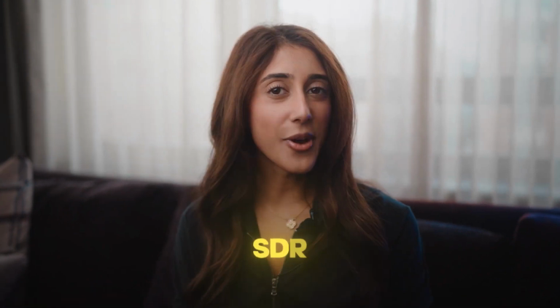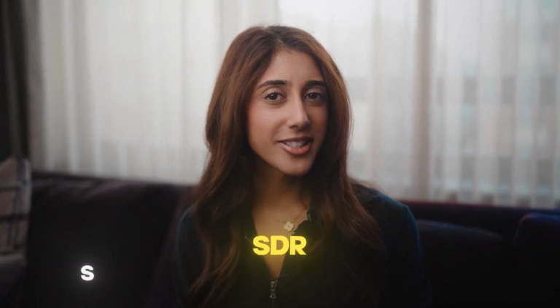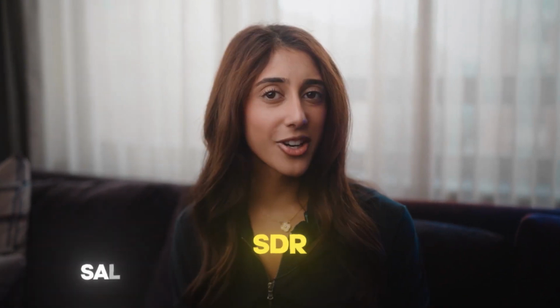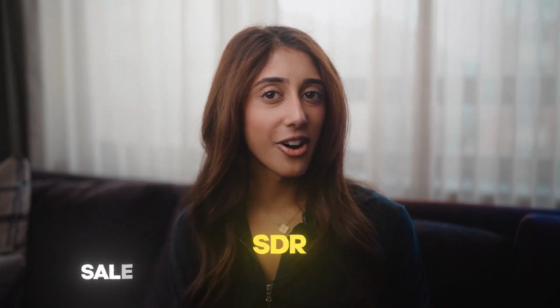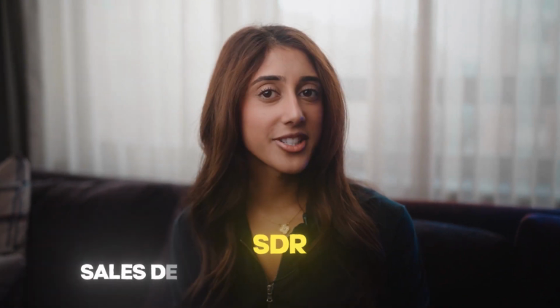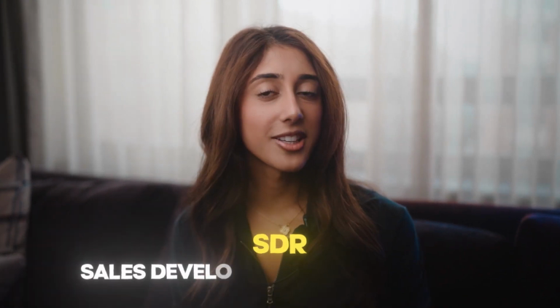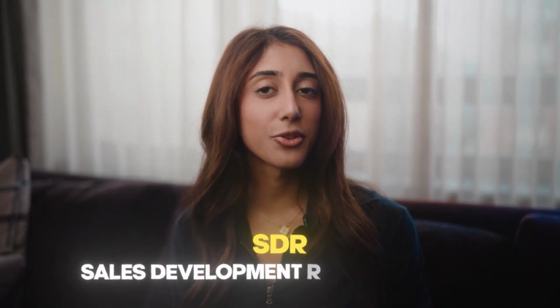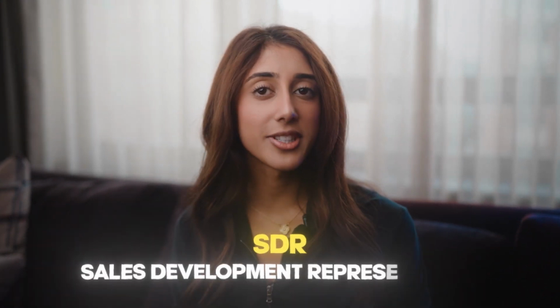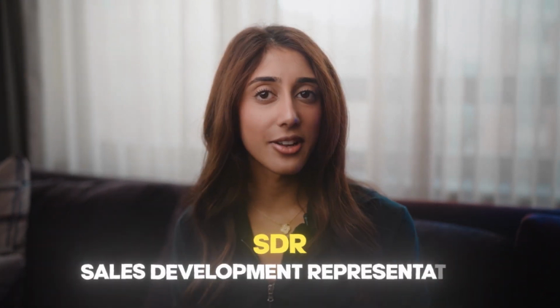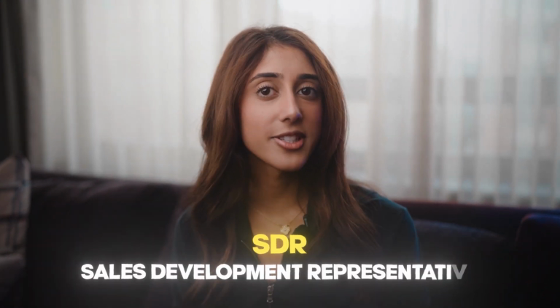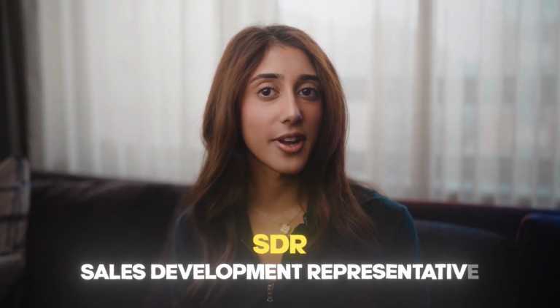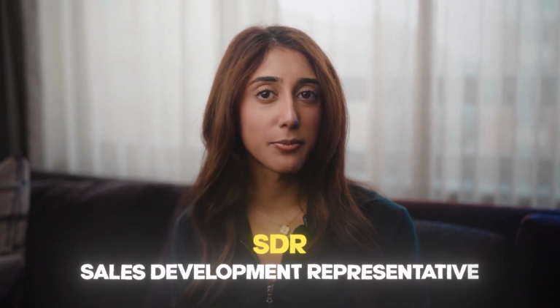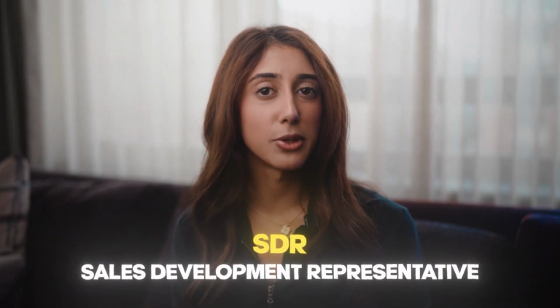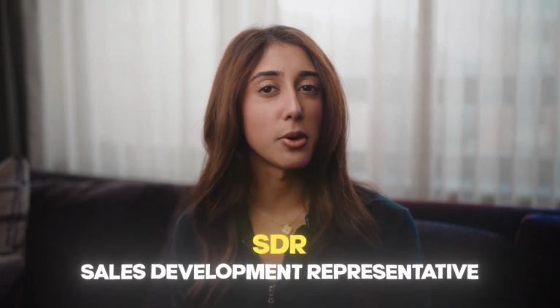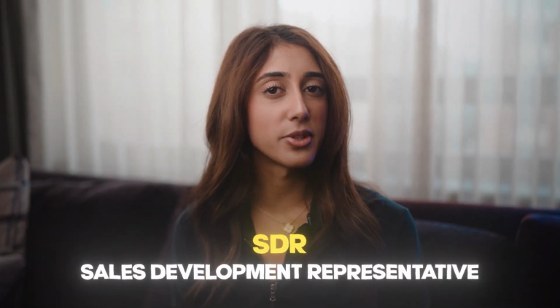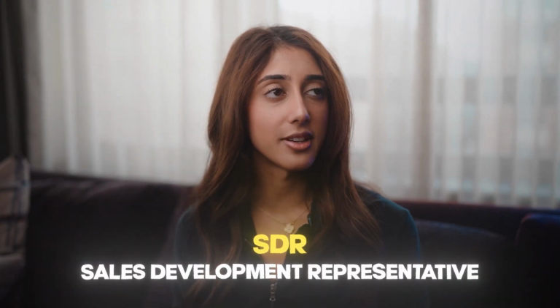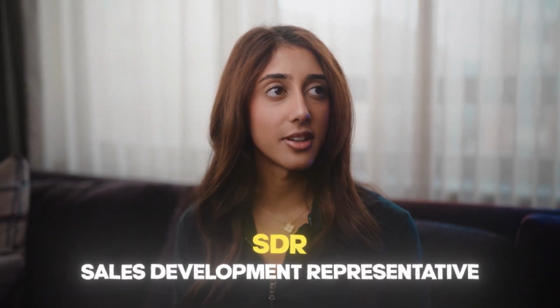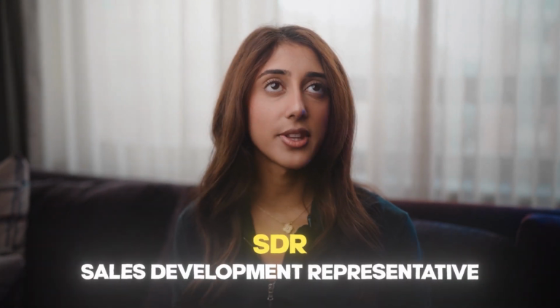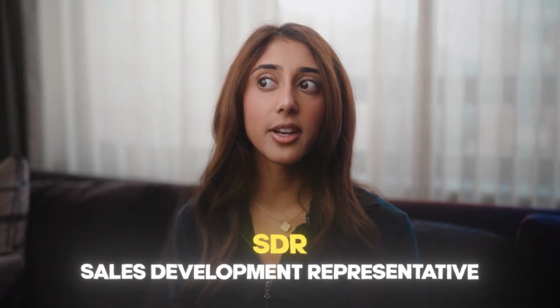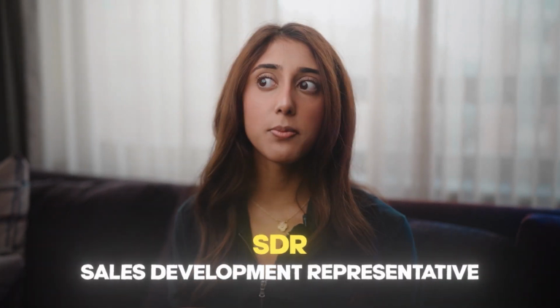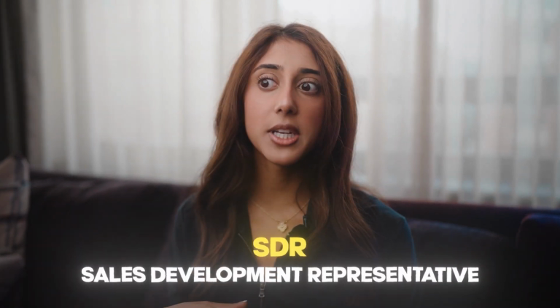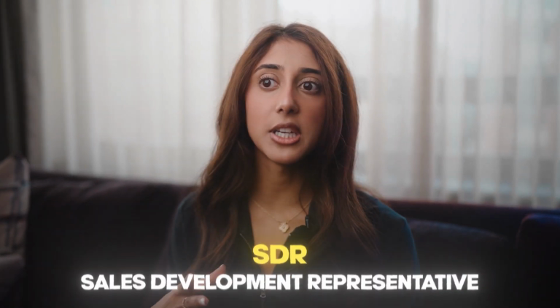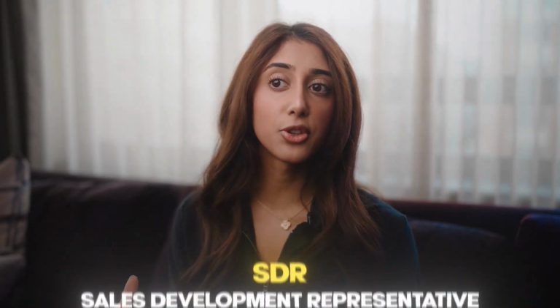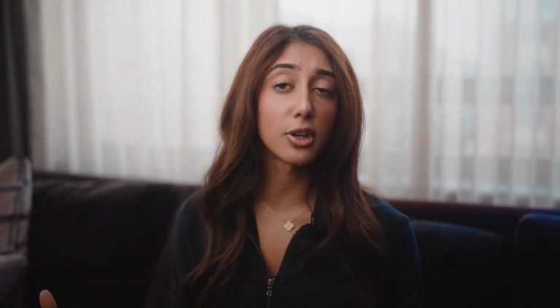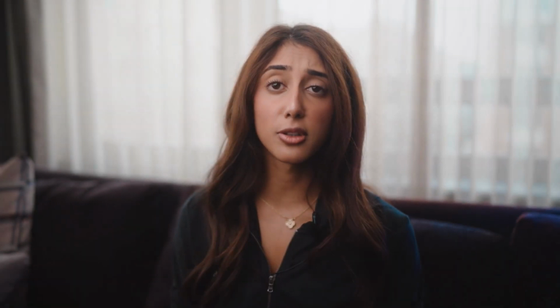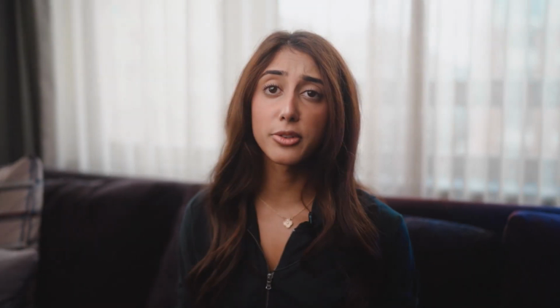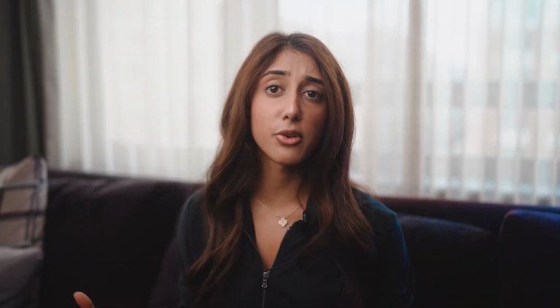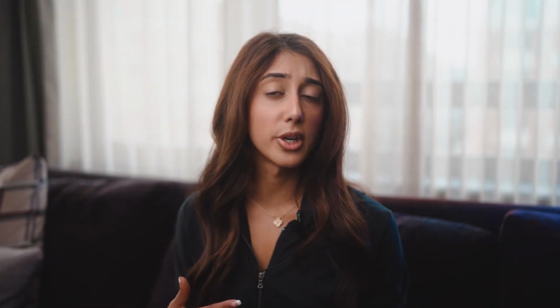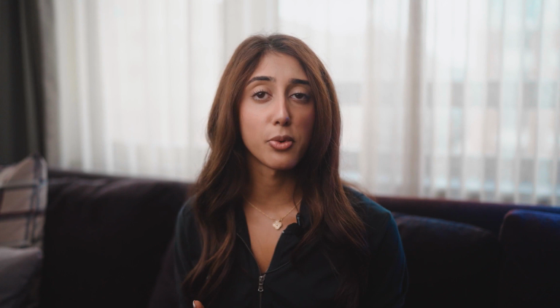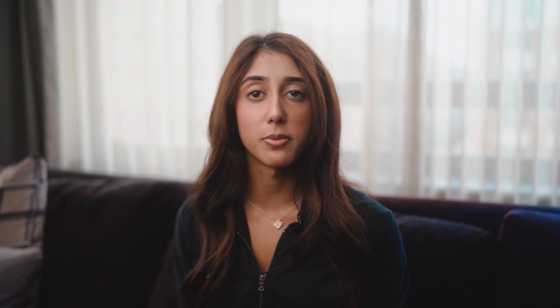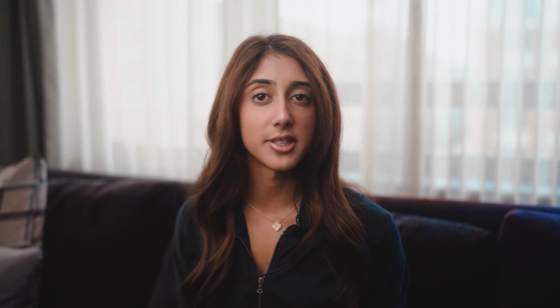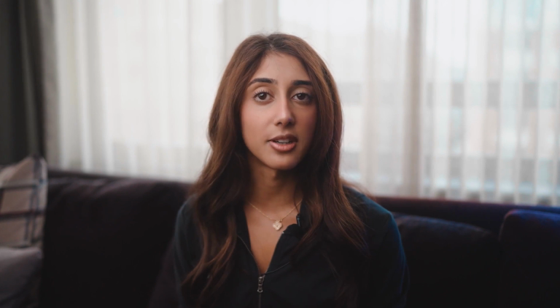SDR stands for sales development representative. That can mean either a closer or an appointment setter.